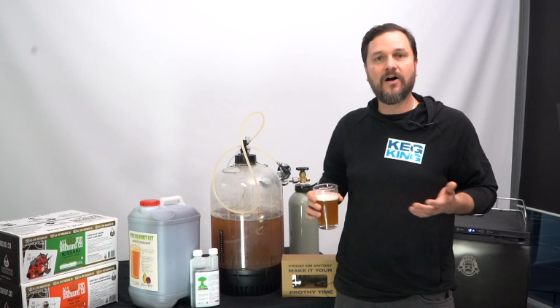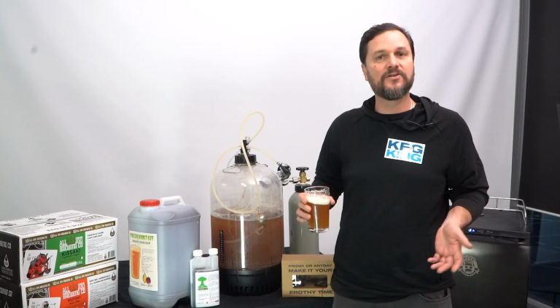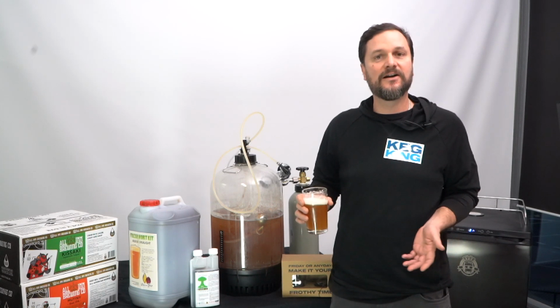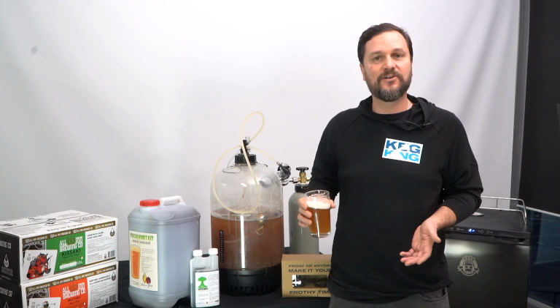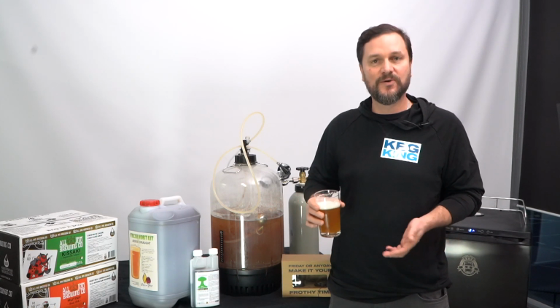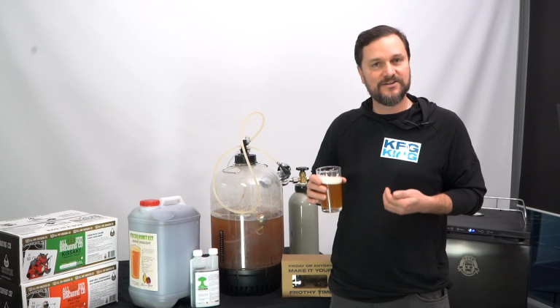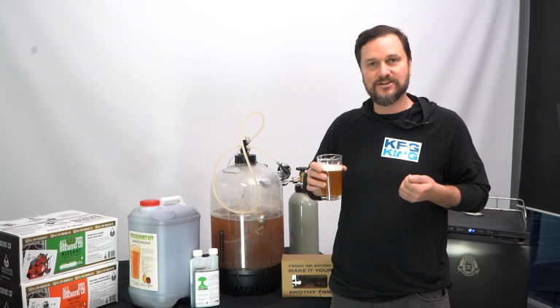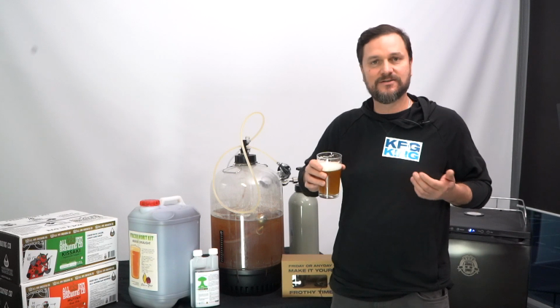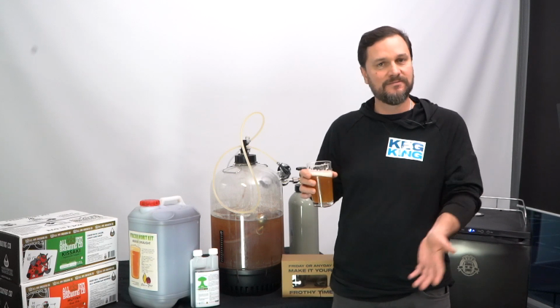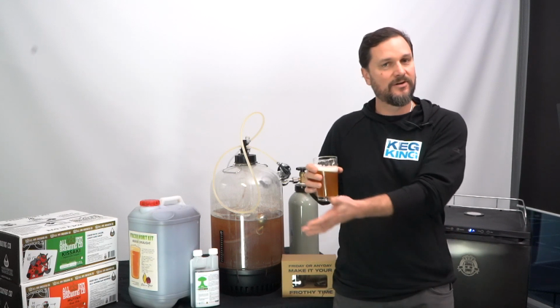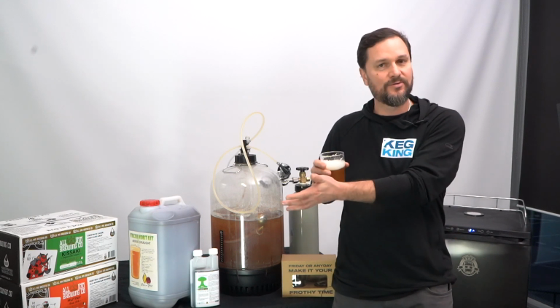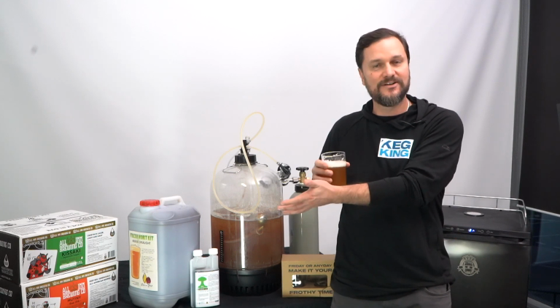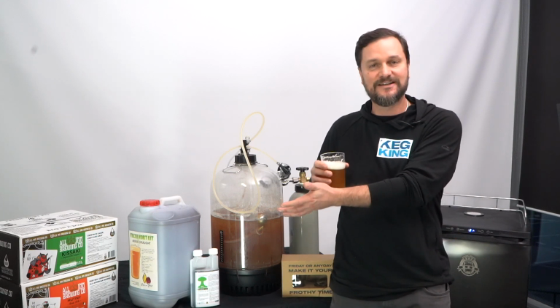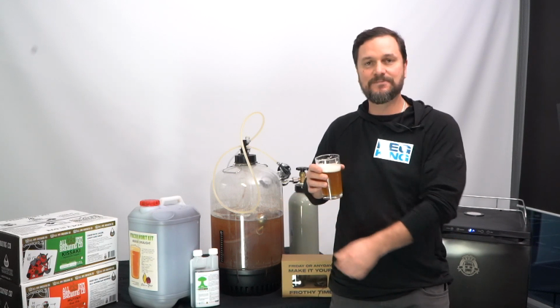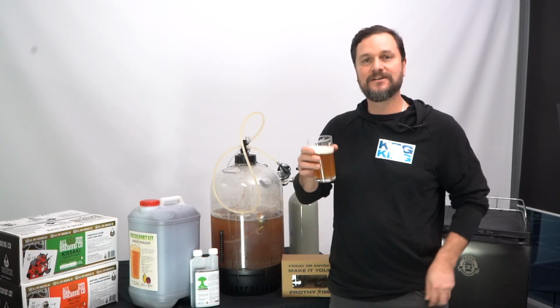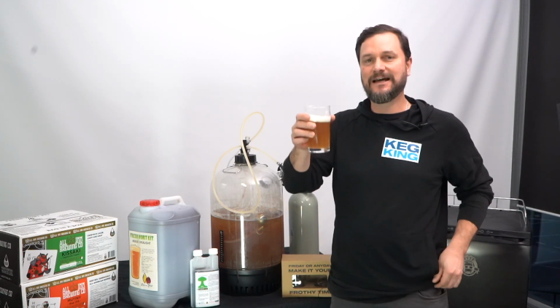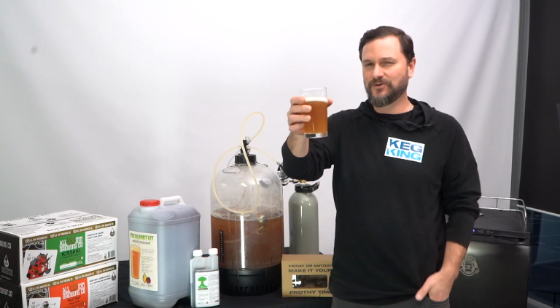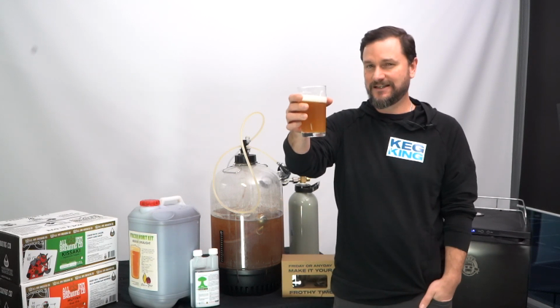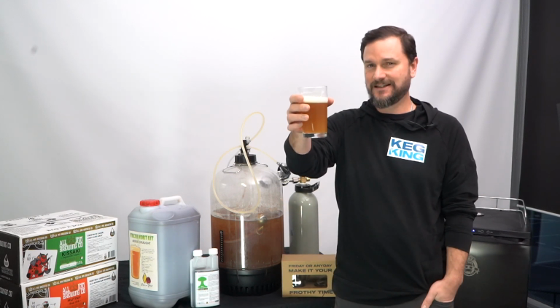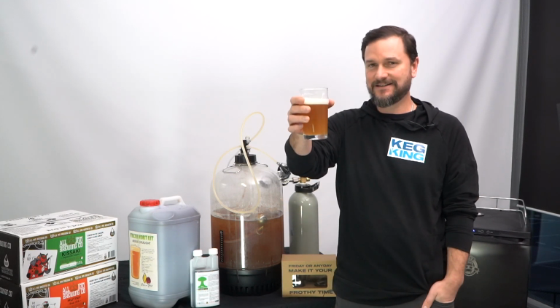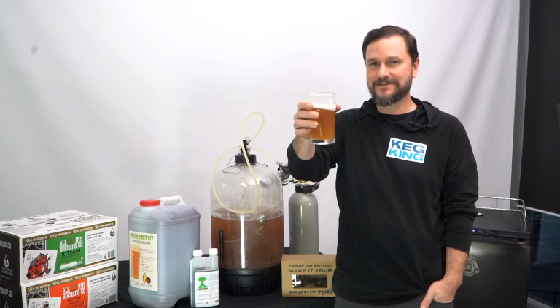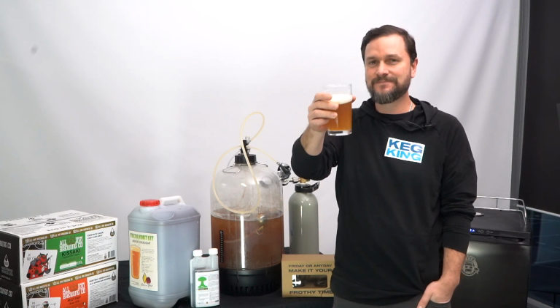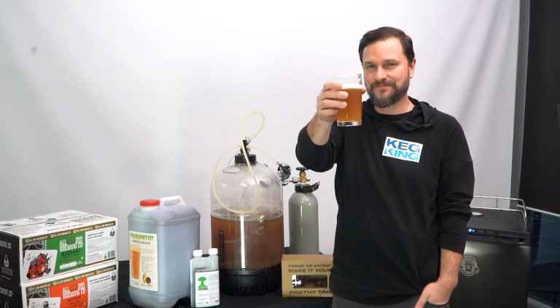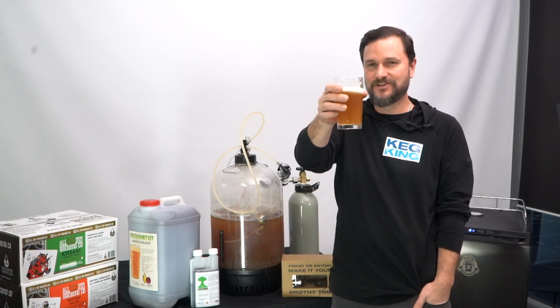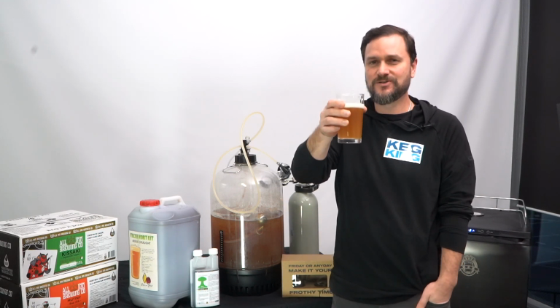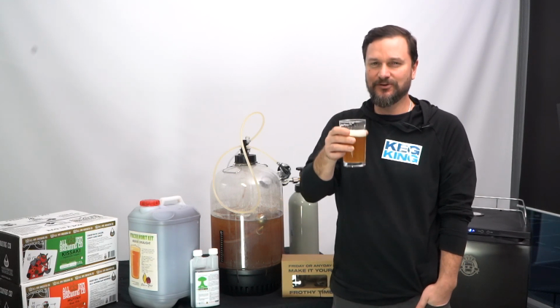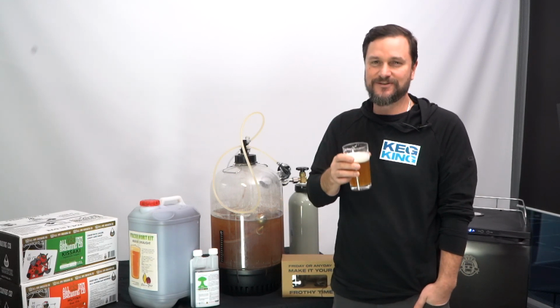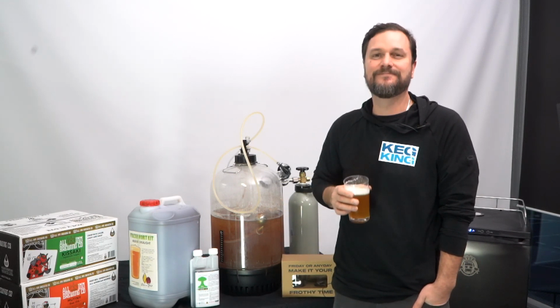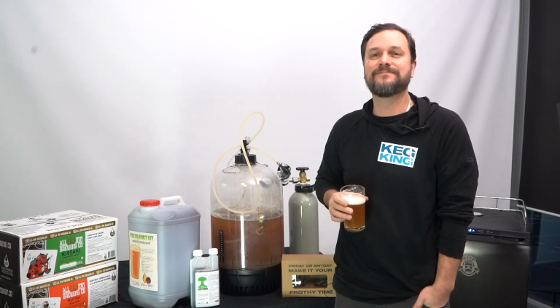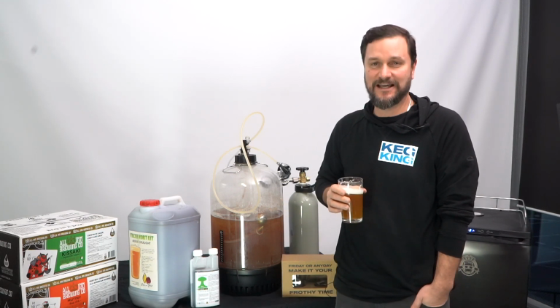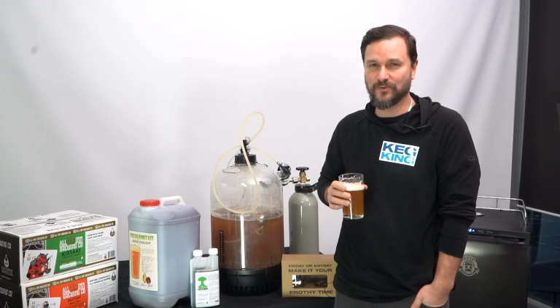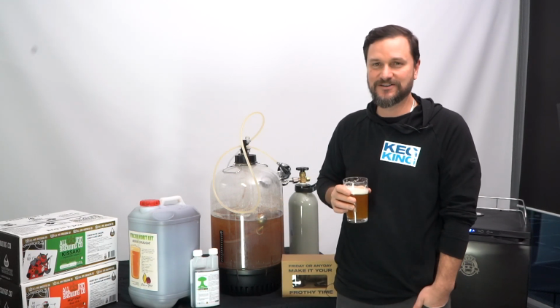So check them out — Keg King Fresh Wort Kits and the easy pressure fermenting kit. All you've got to do is go through these steps and you'll get to this. Cheers, brewers. Thanks for watching.